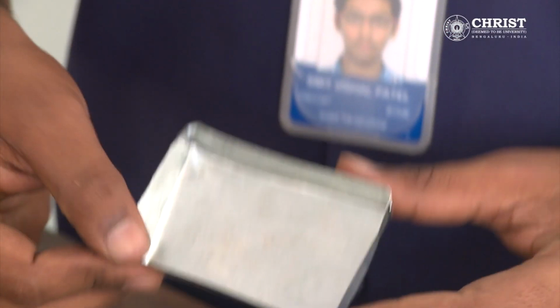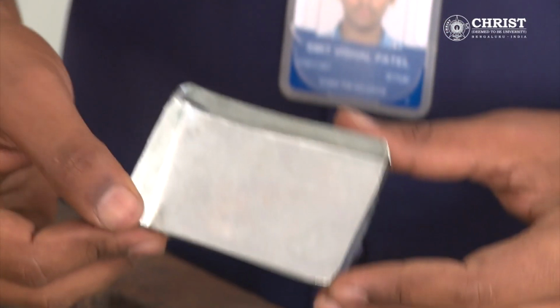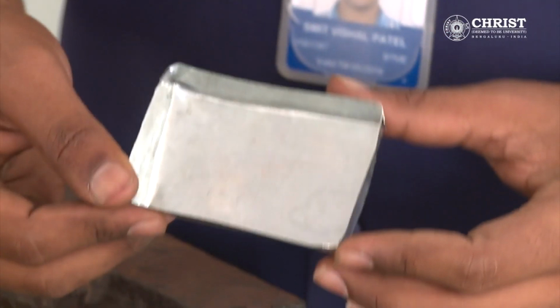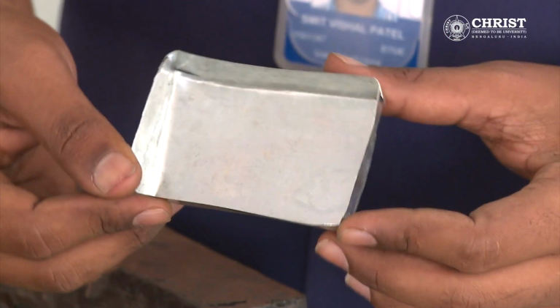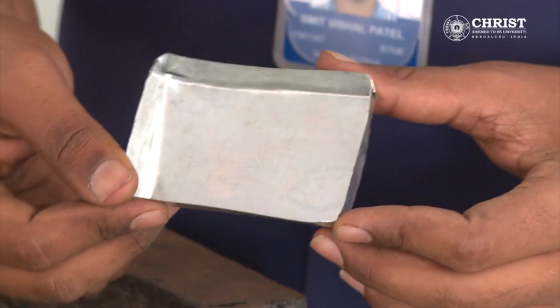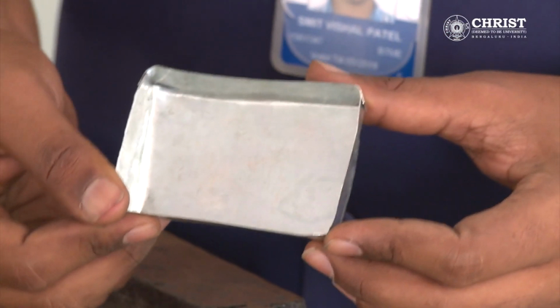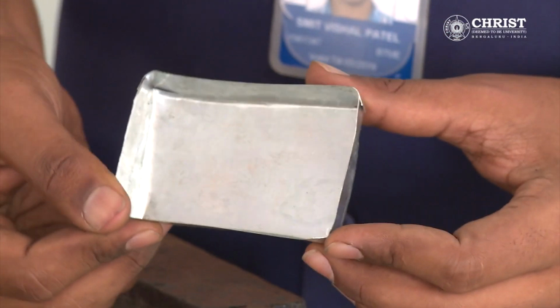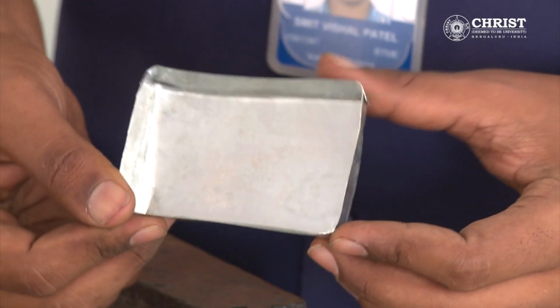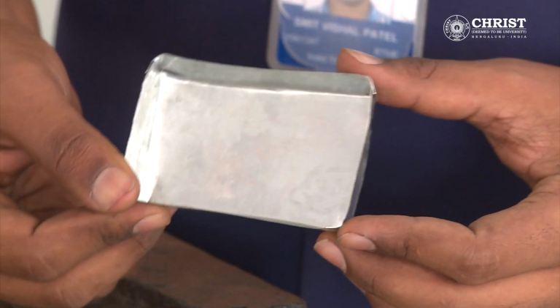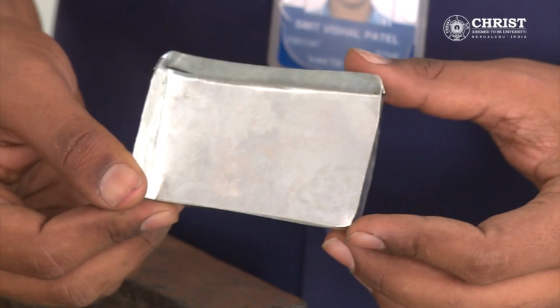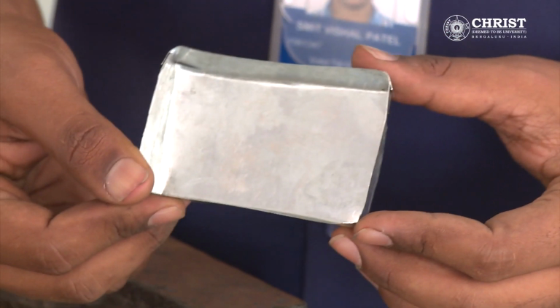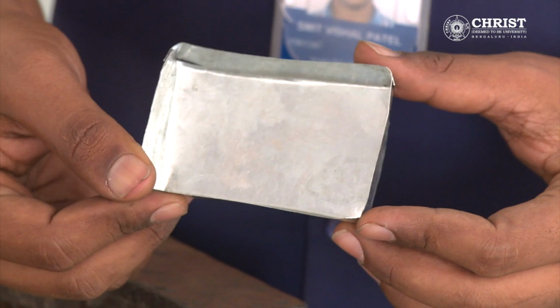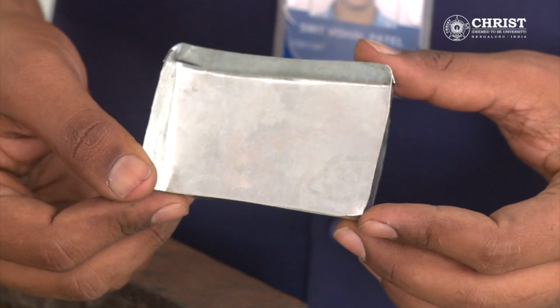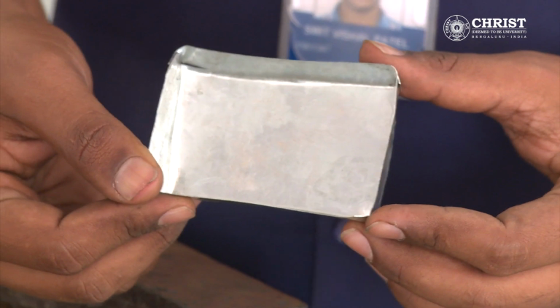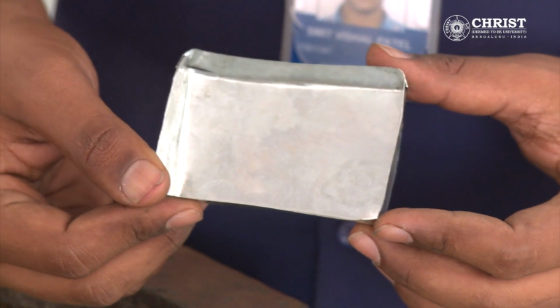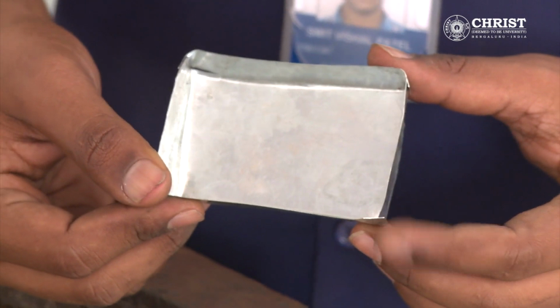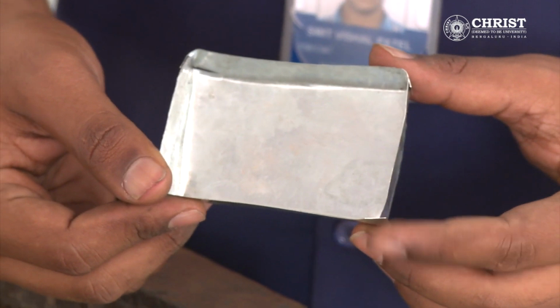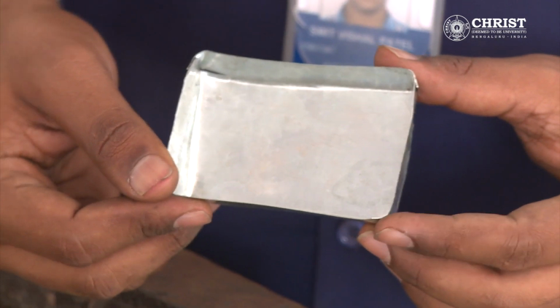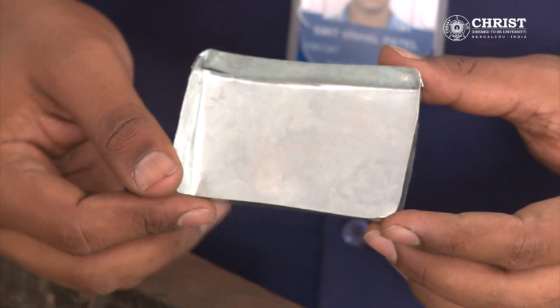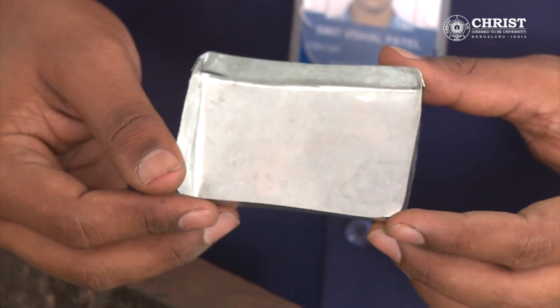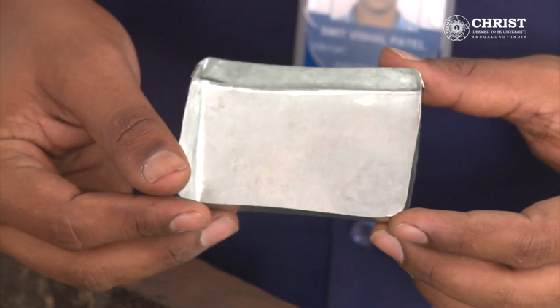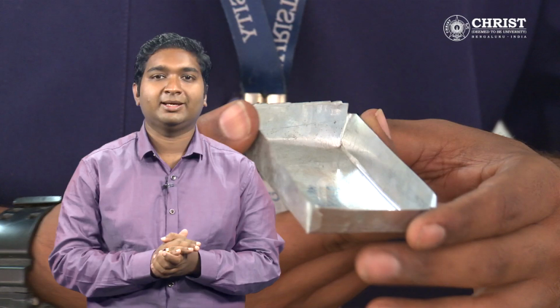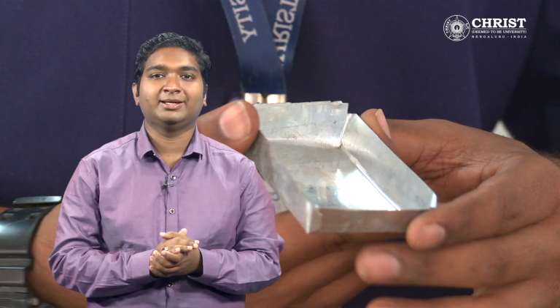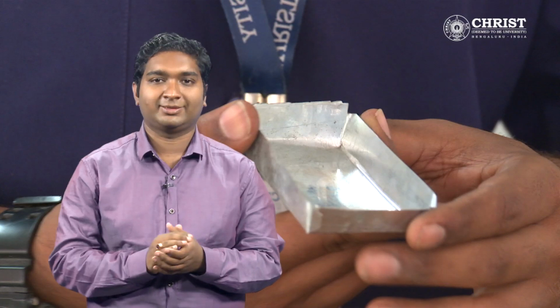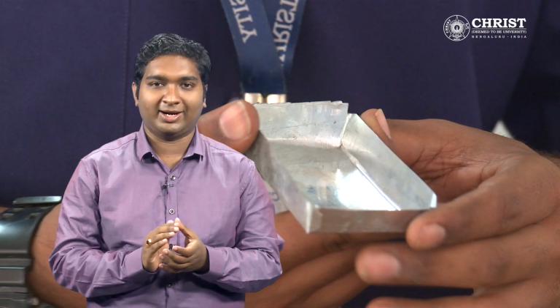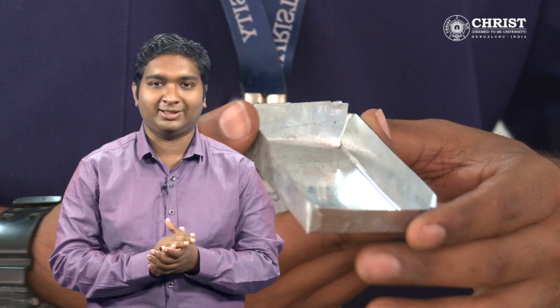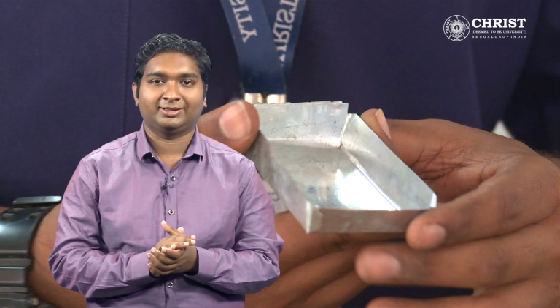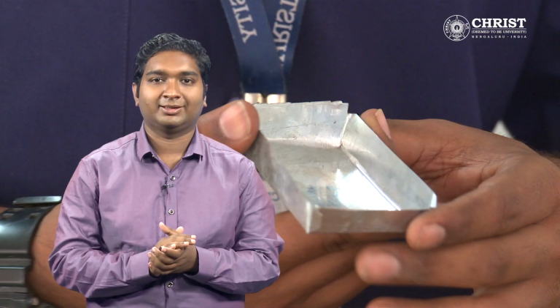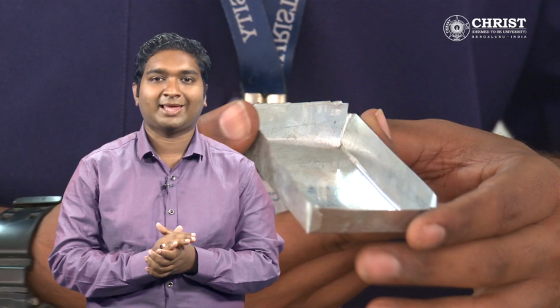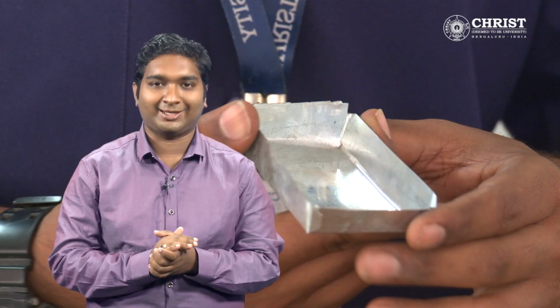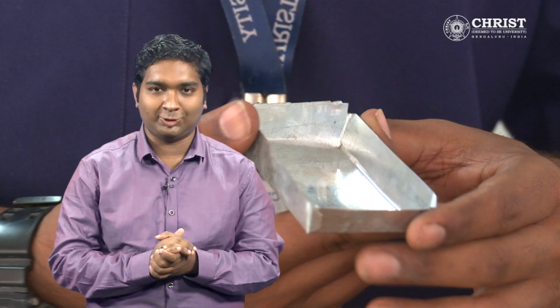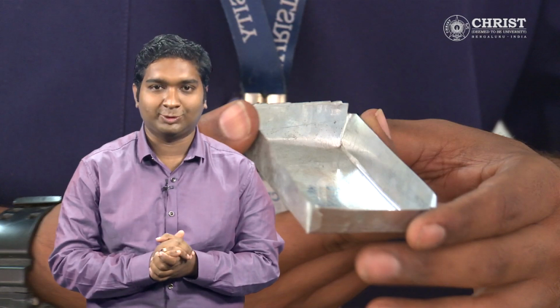The bends are made on the sheets. The rectangular tray made of sheet metal is ready. Thank you.